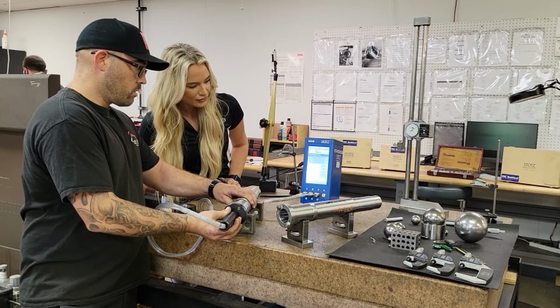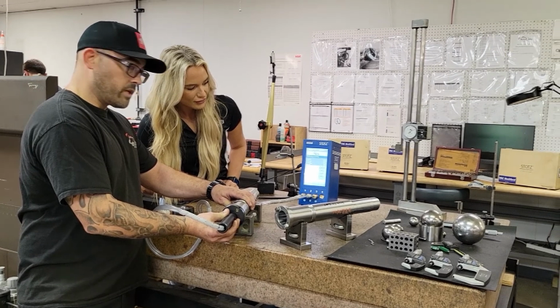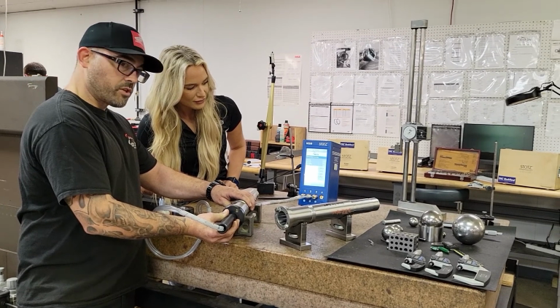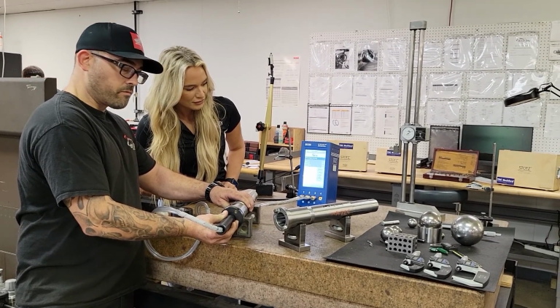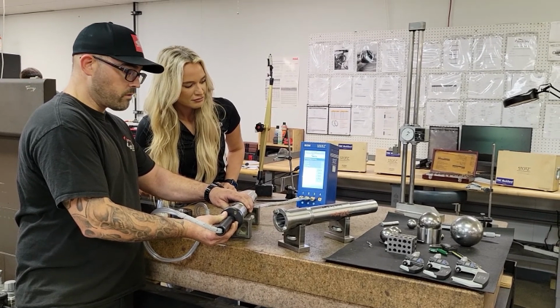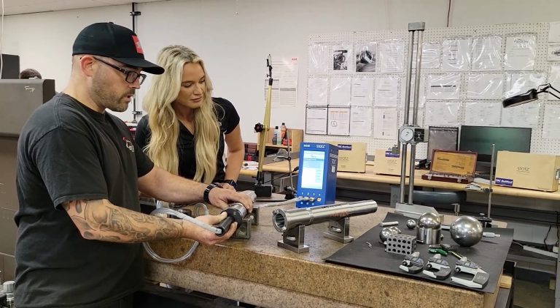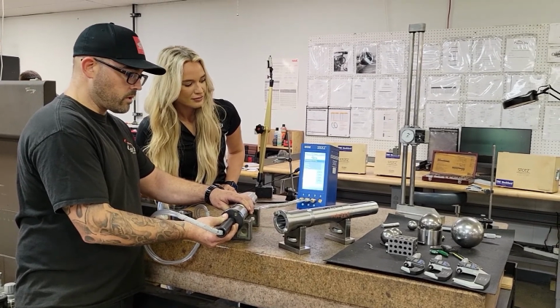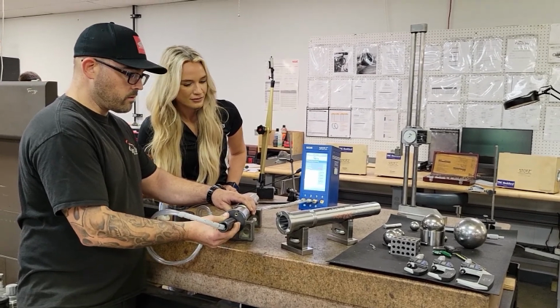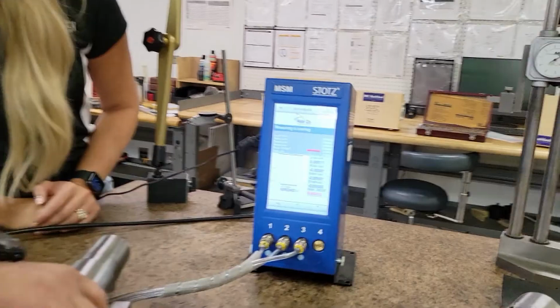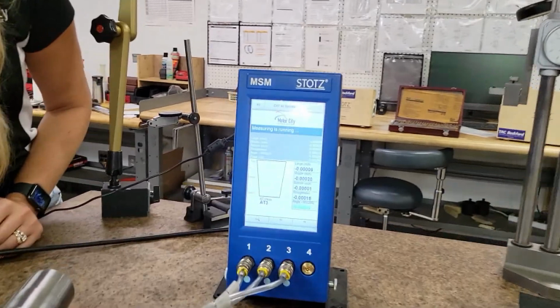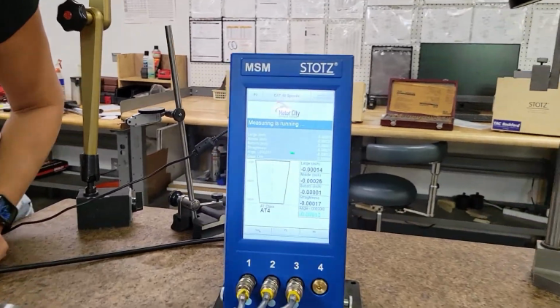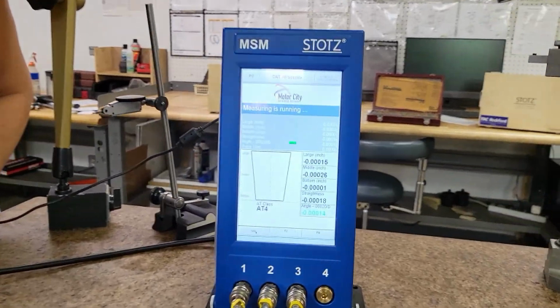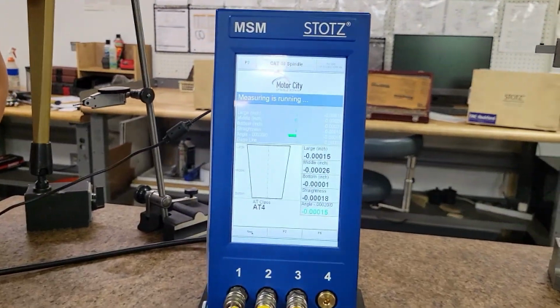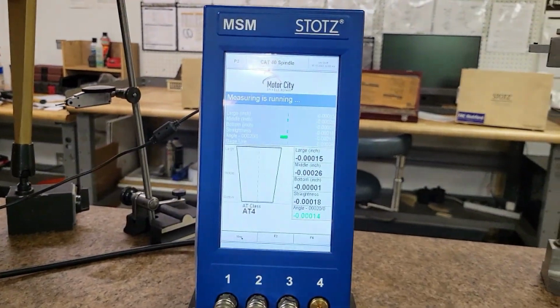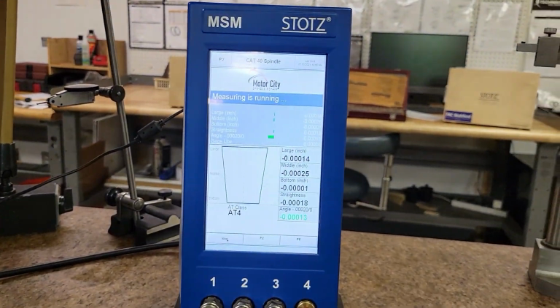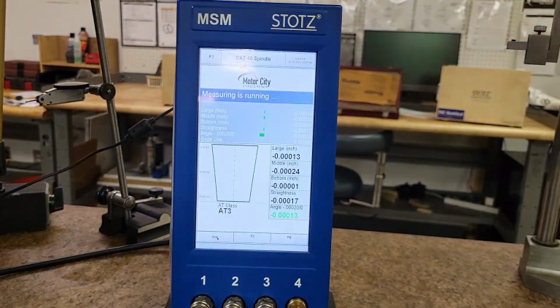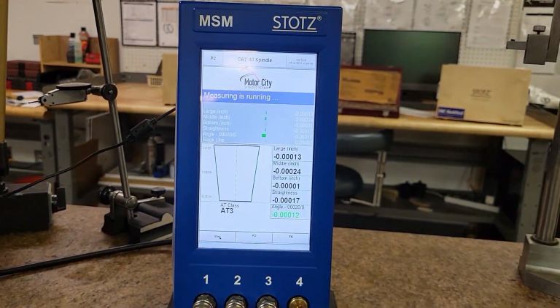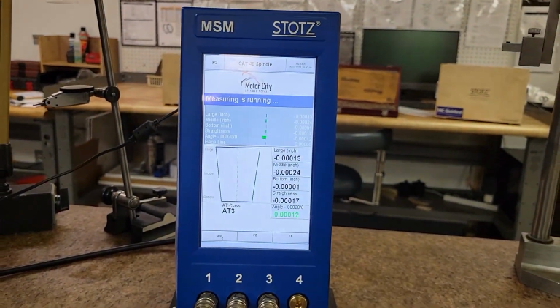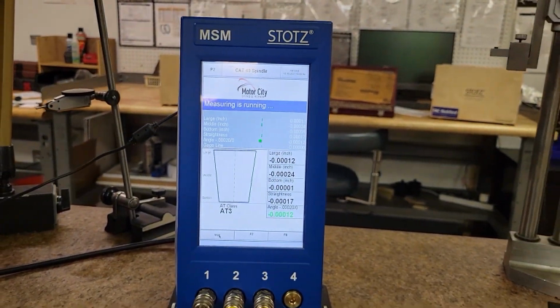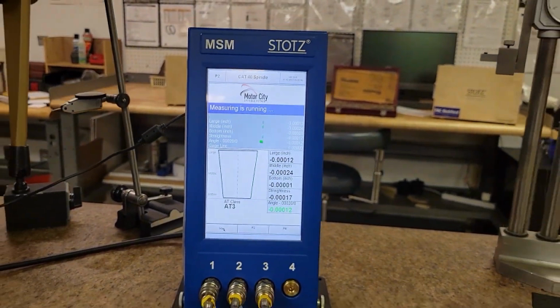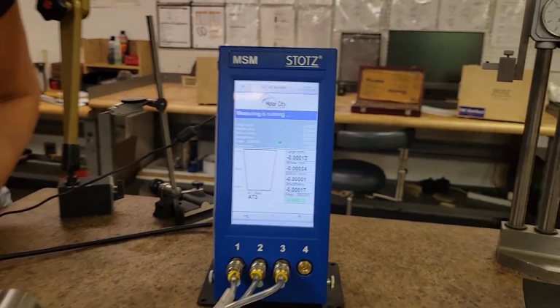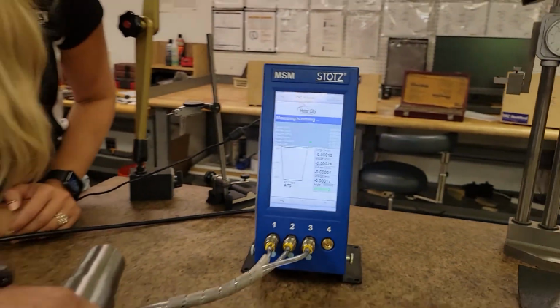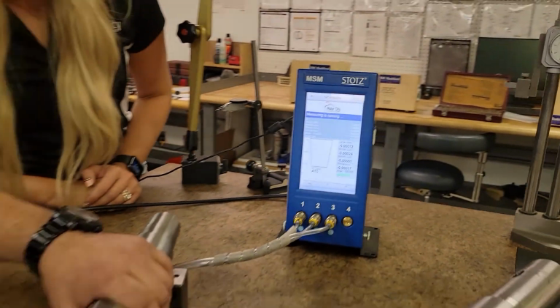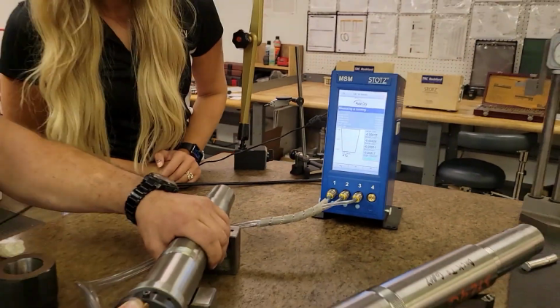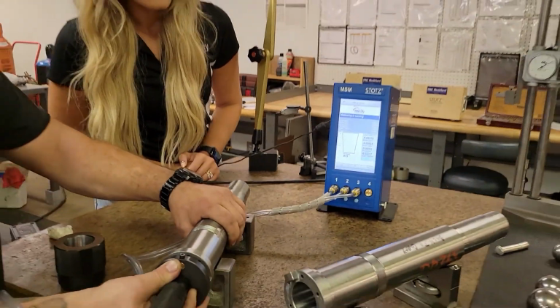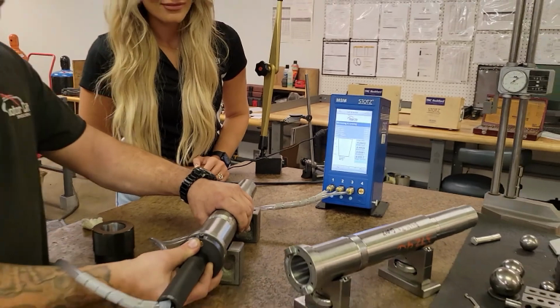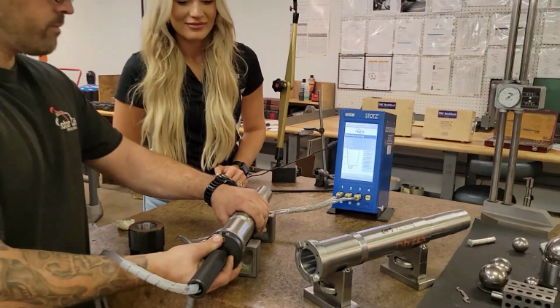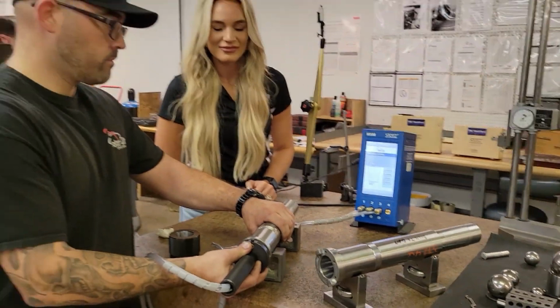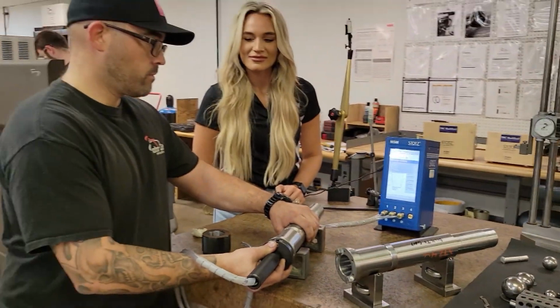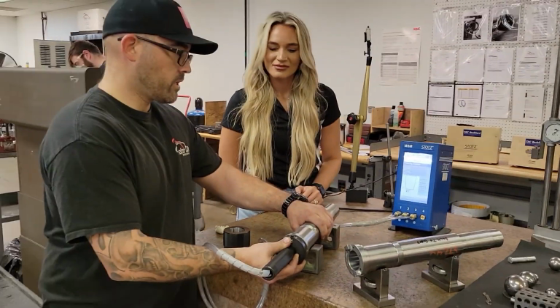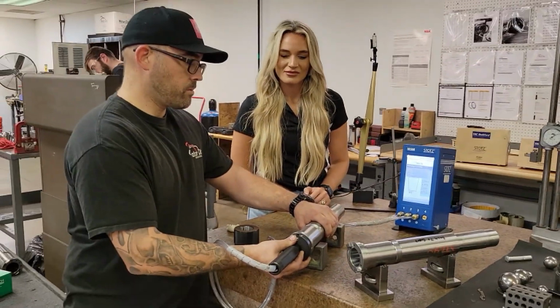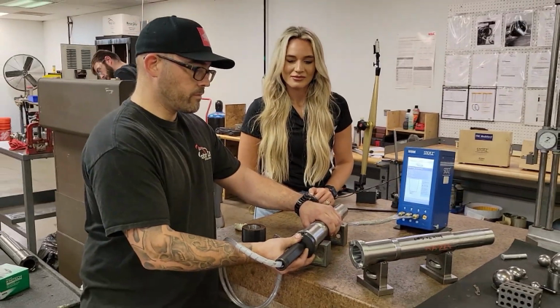That's a good fit right there. That's perfect.